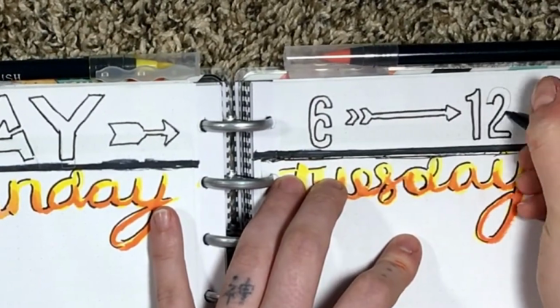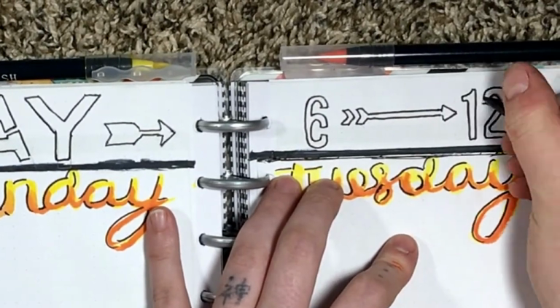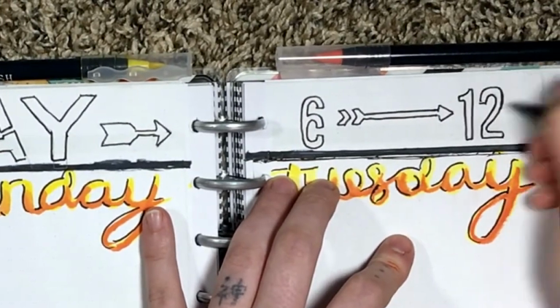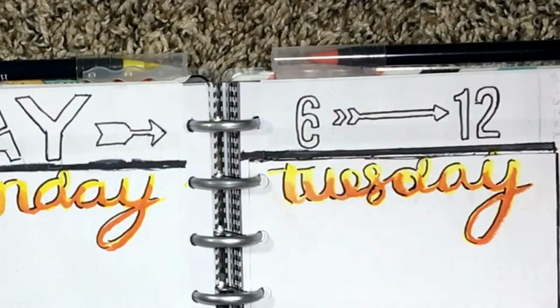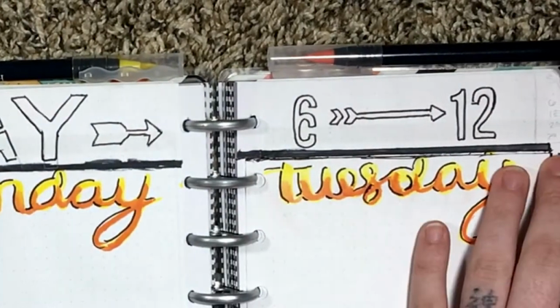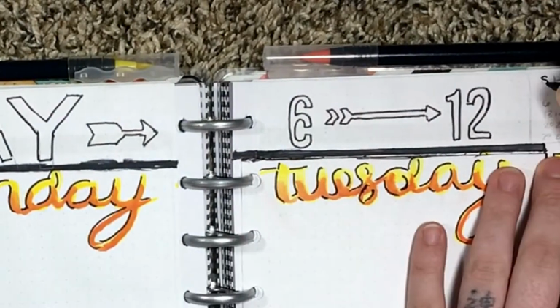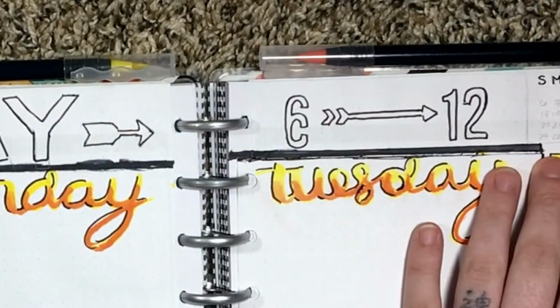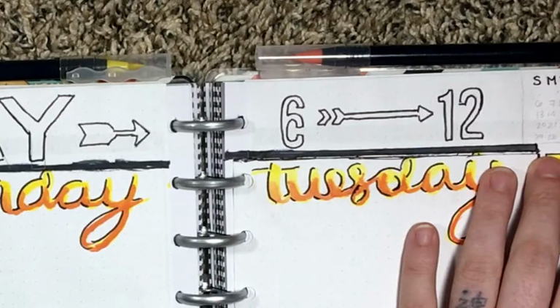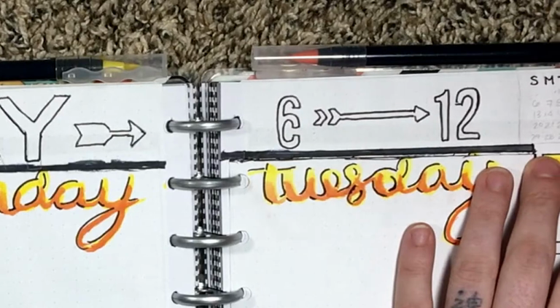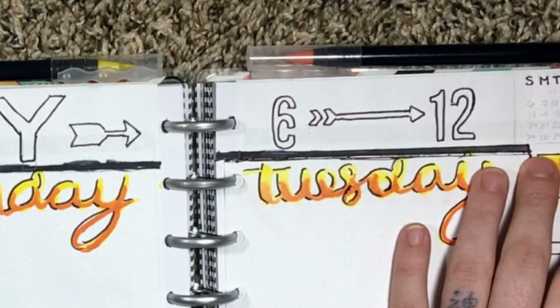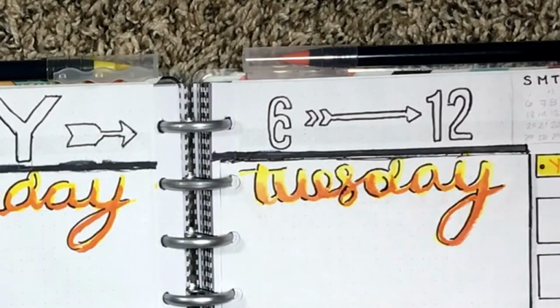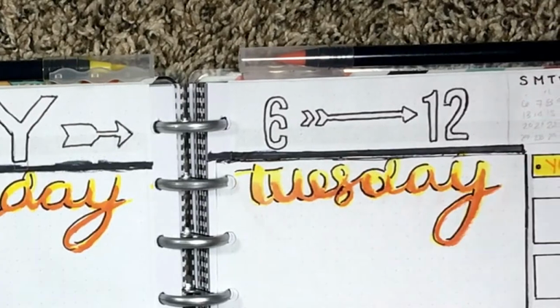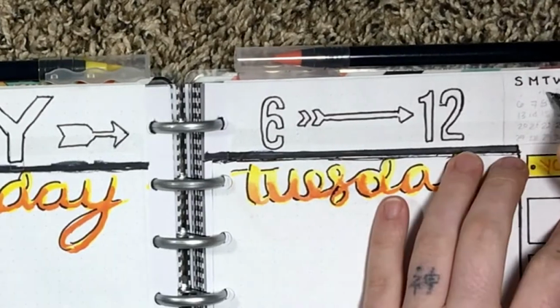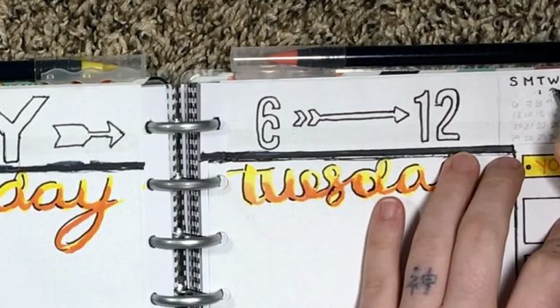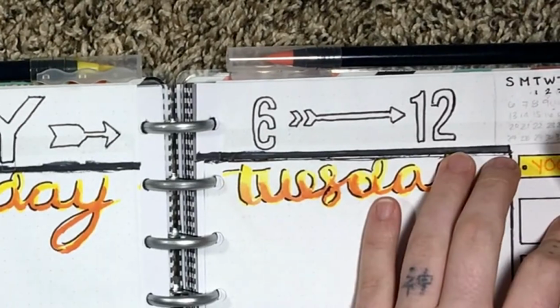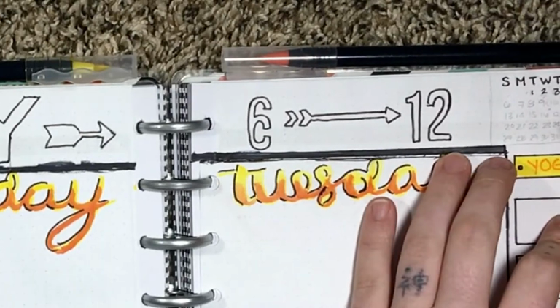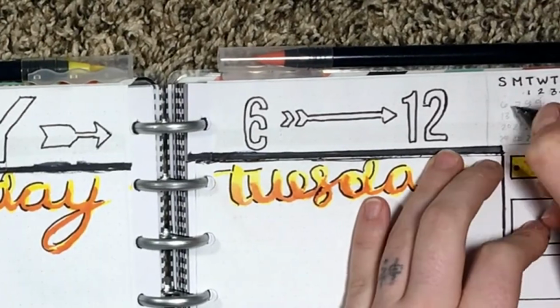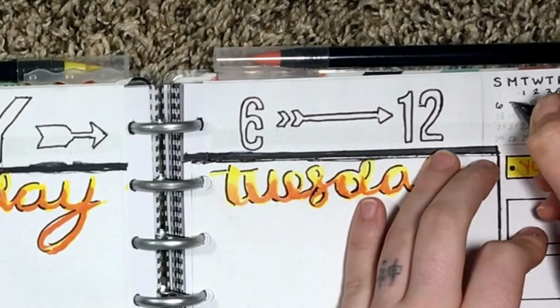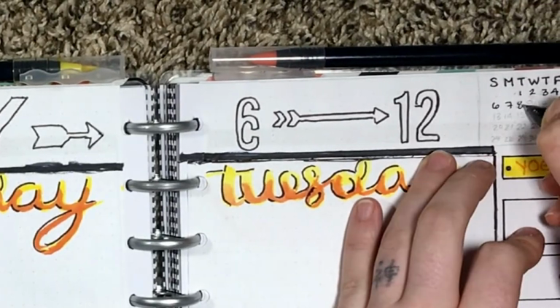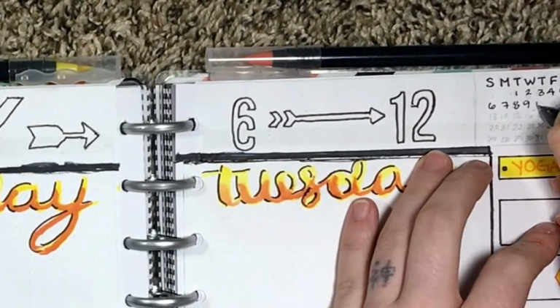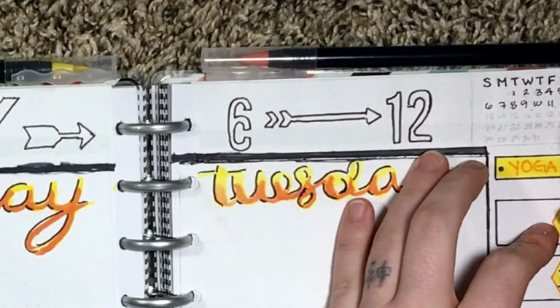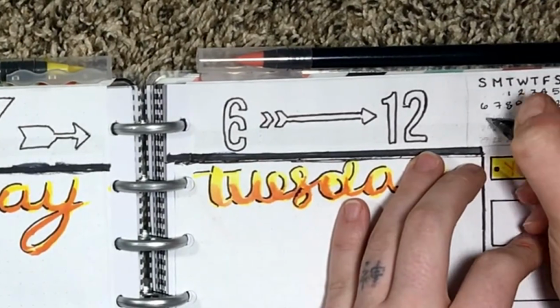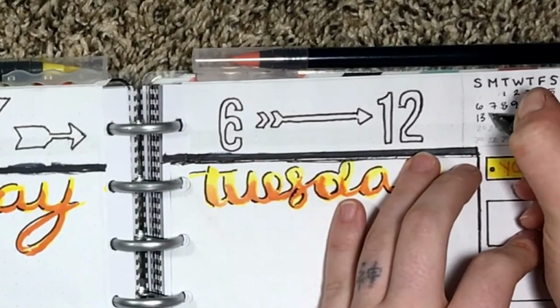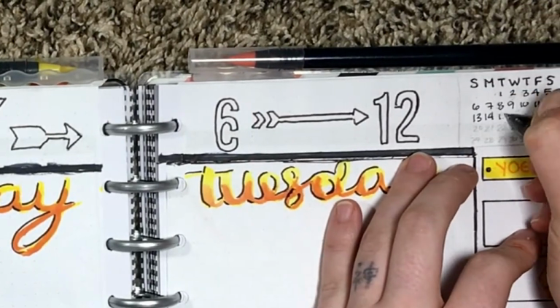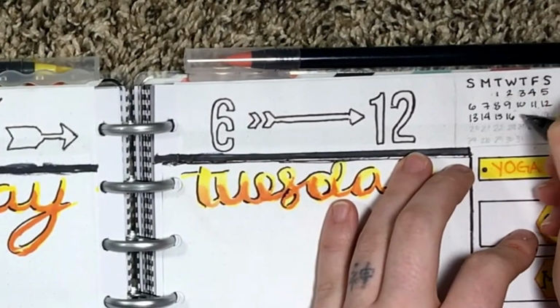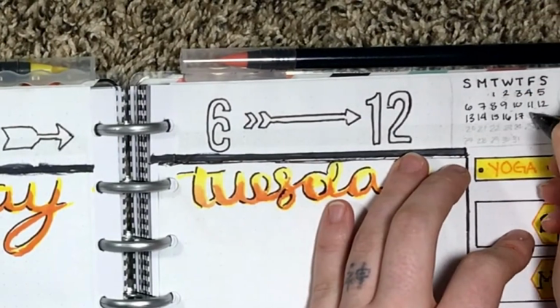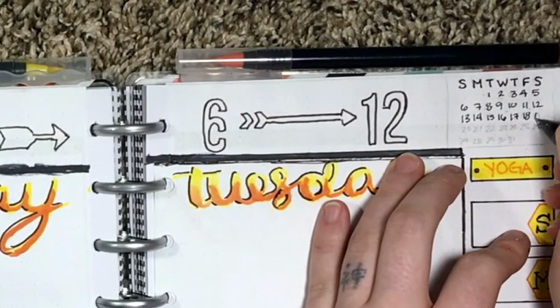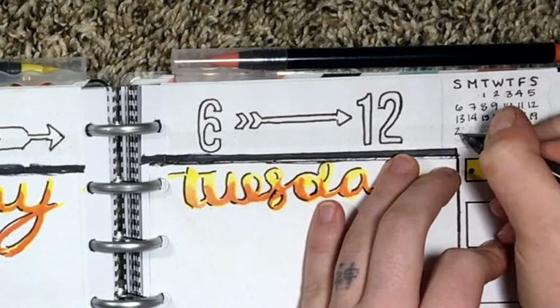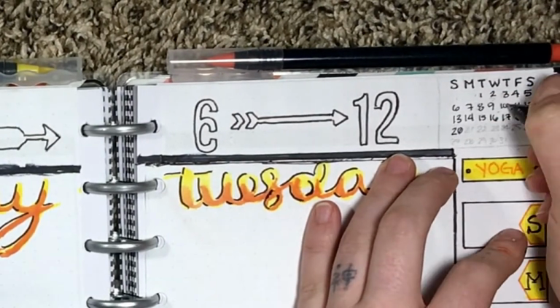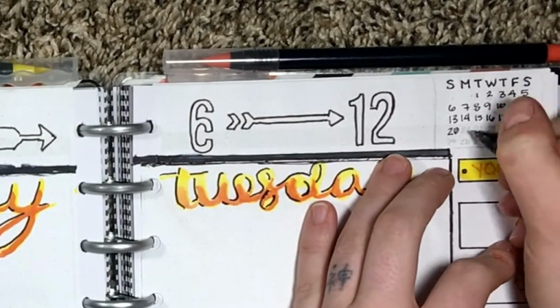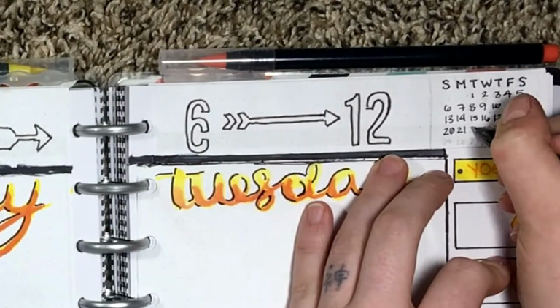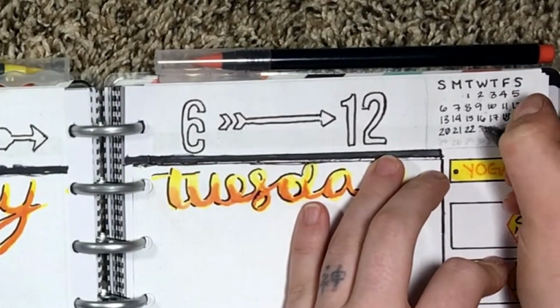I finish off with a mini calendar in the corner and I add my foot stickers, and that about wraps up this video.